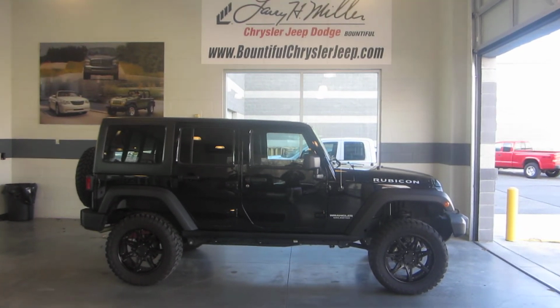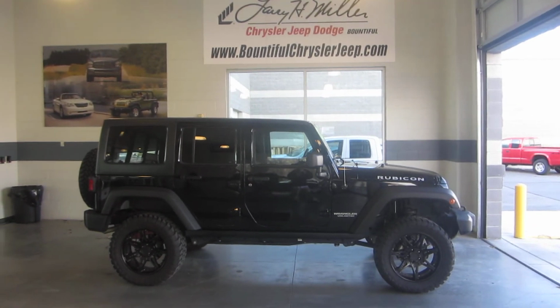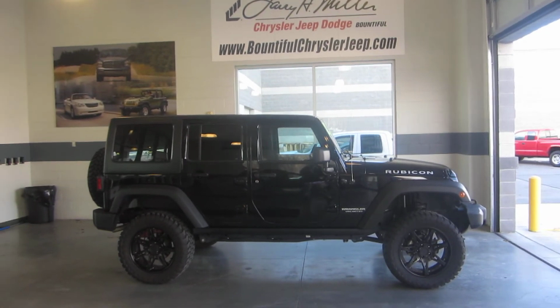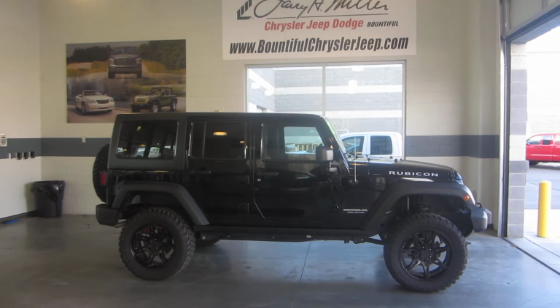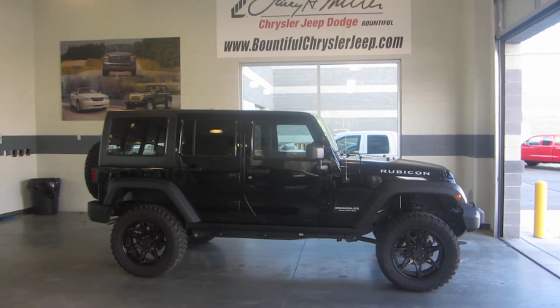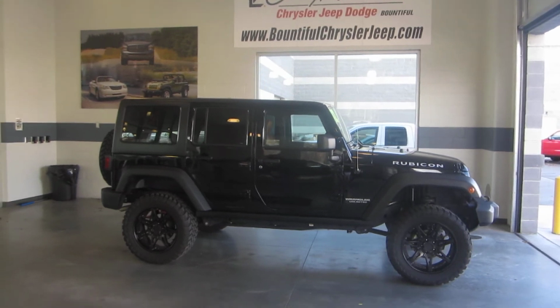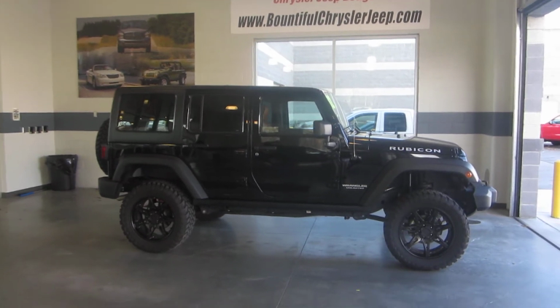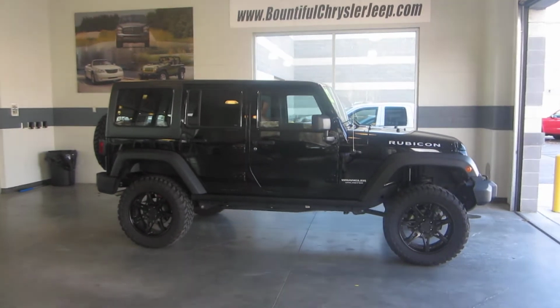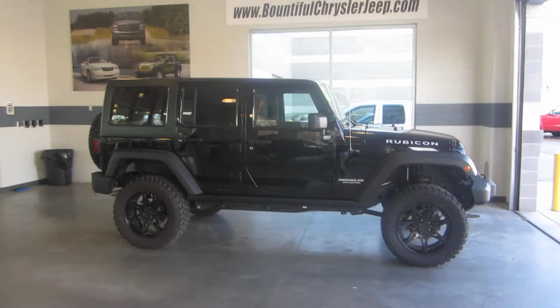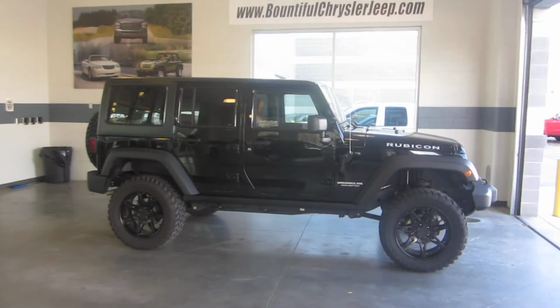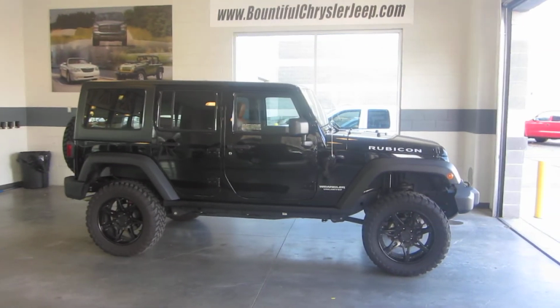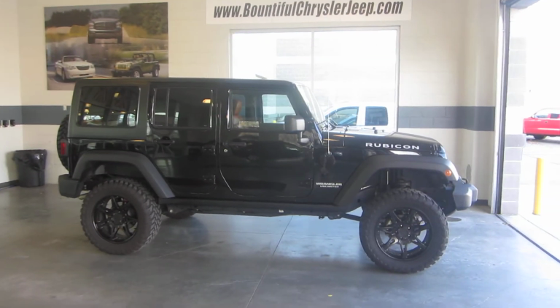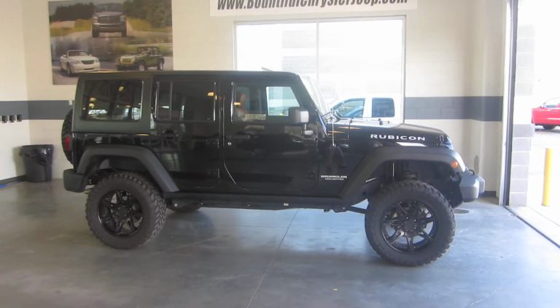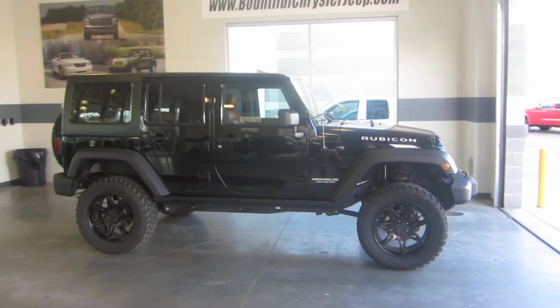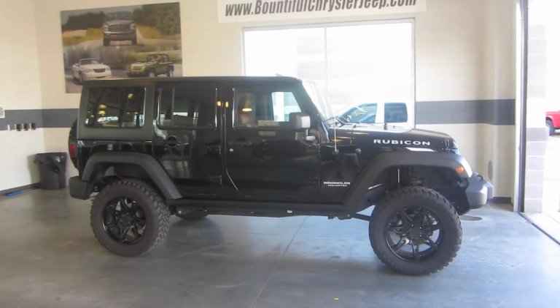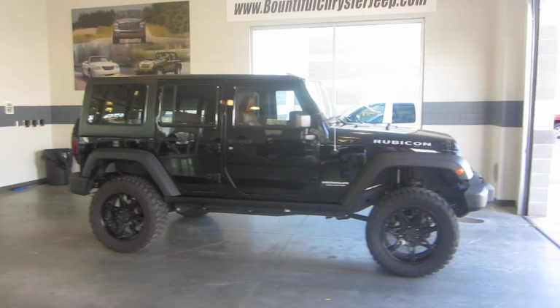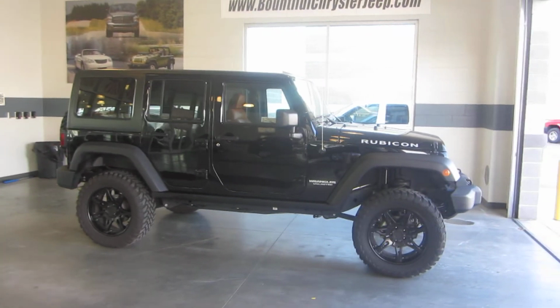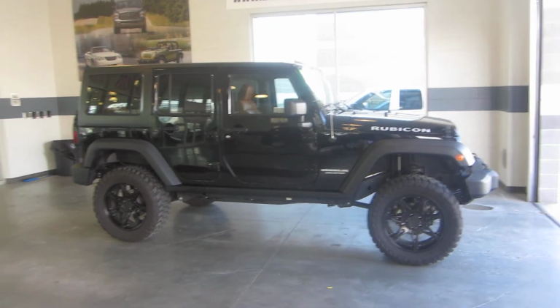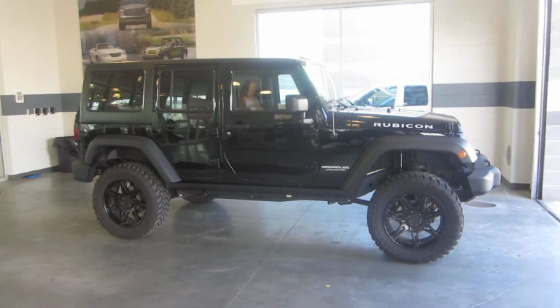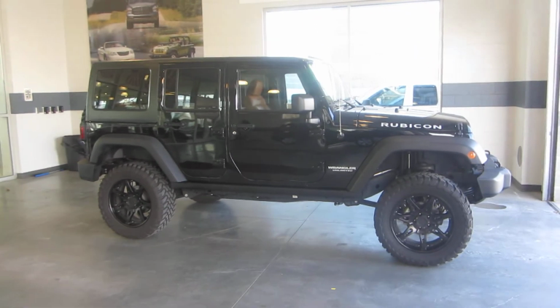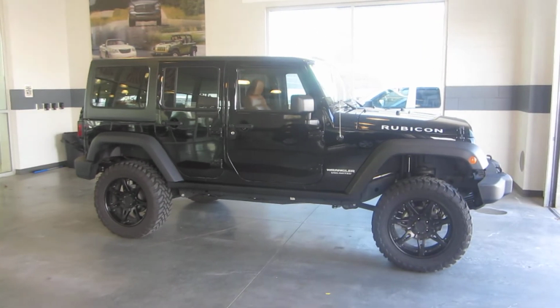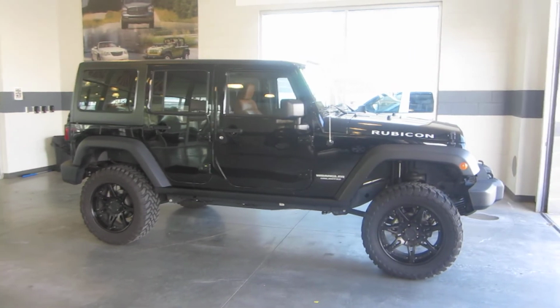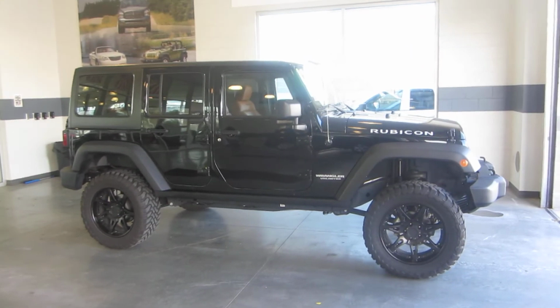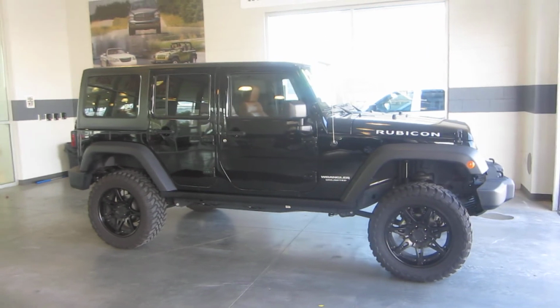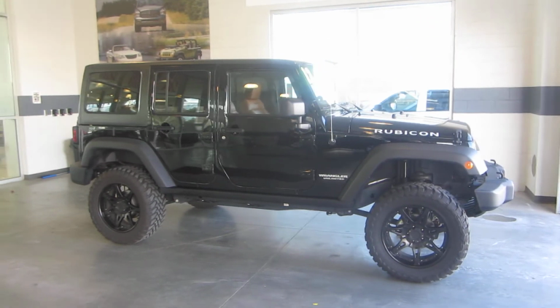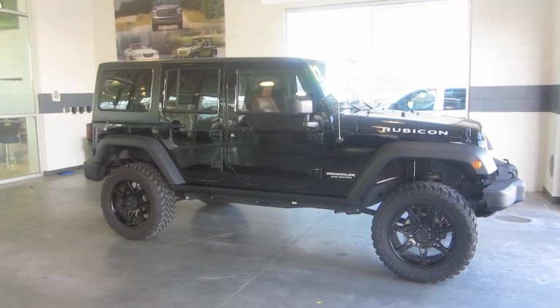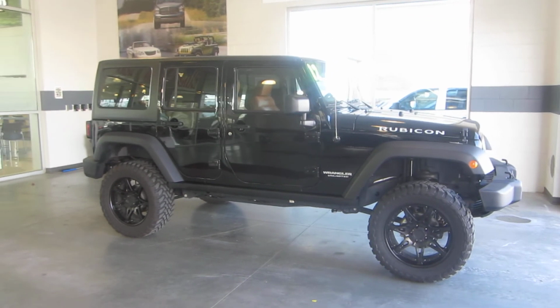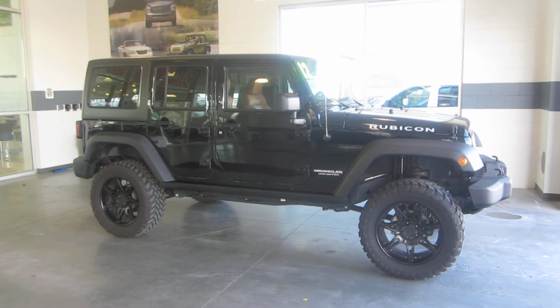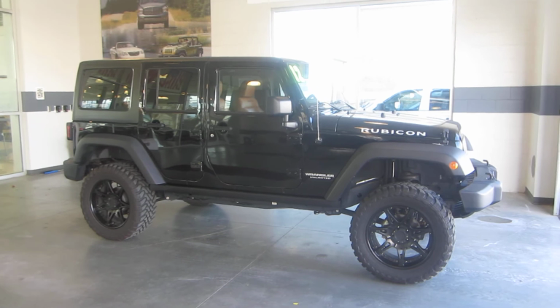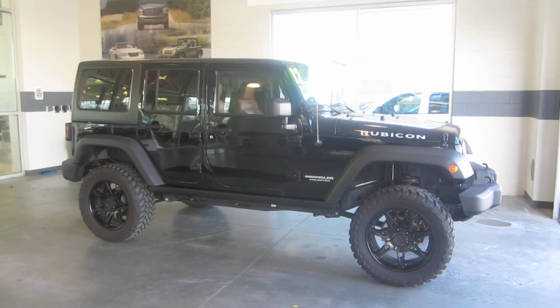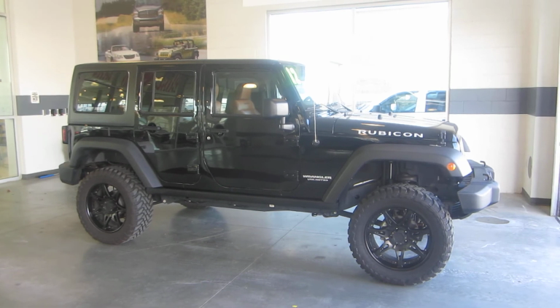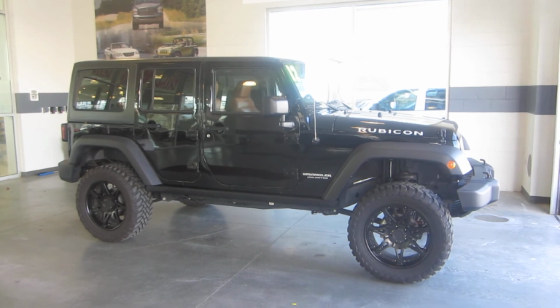What we have here is a 2012 Jeep Wrangler Rubicon. This Rubicon is very nice, it's very clean, well maintained.